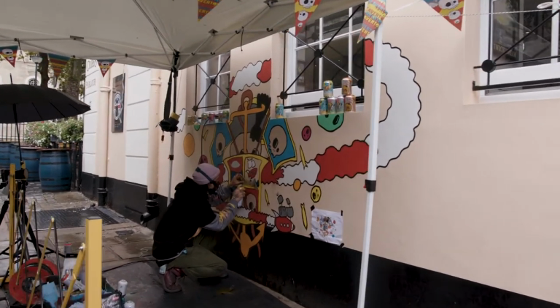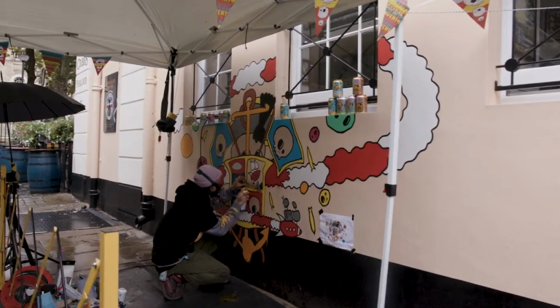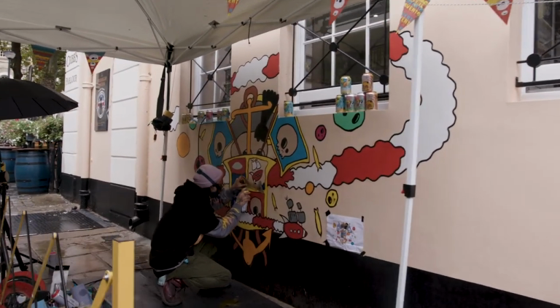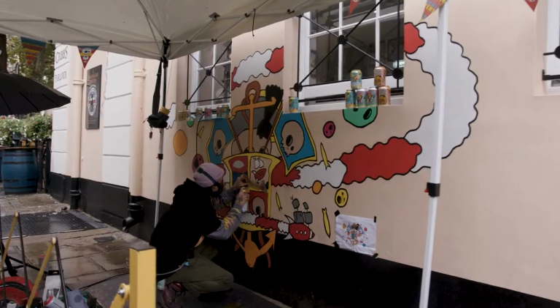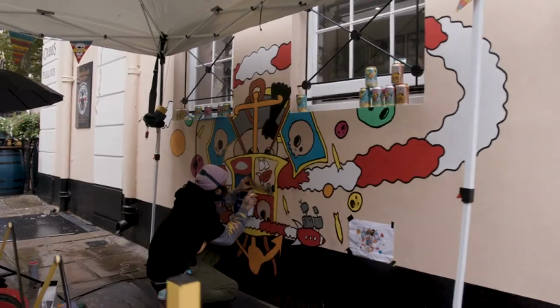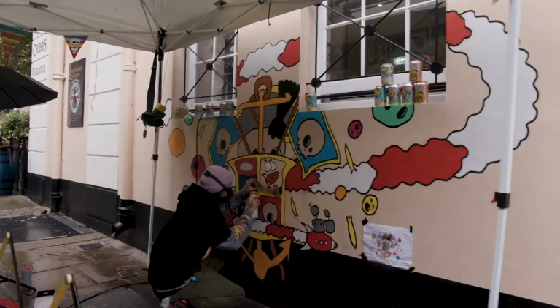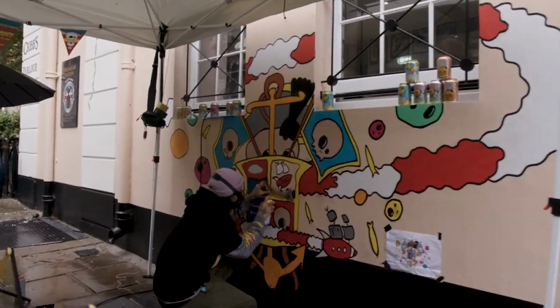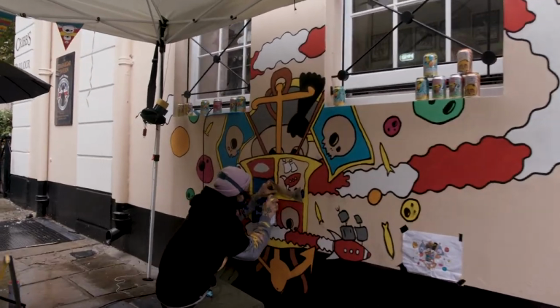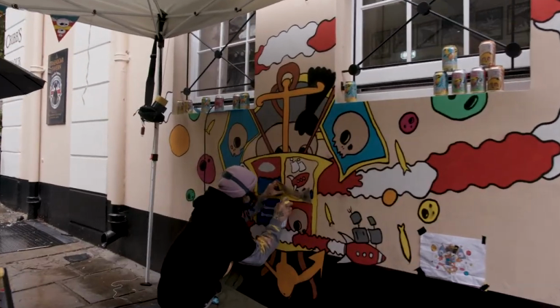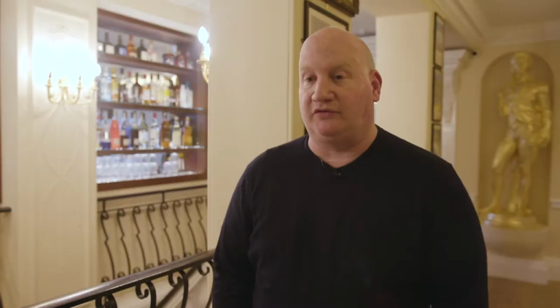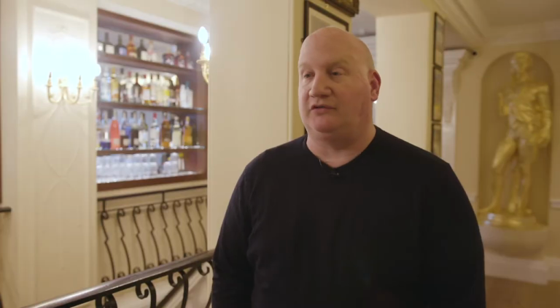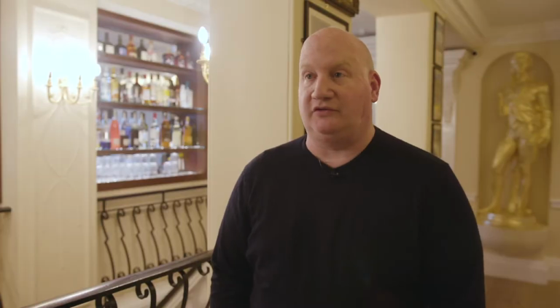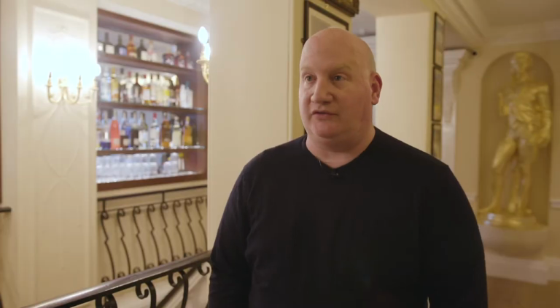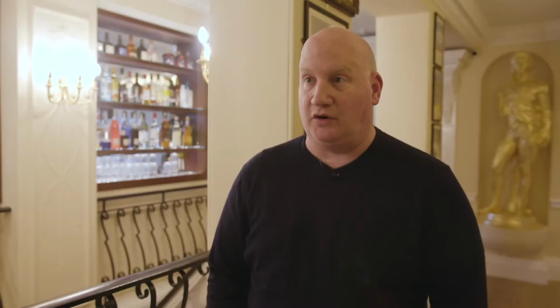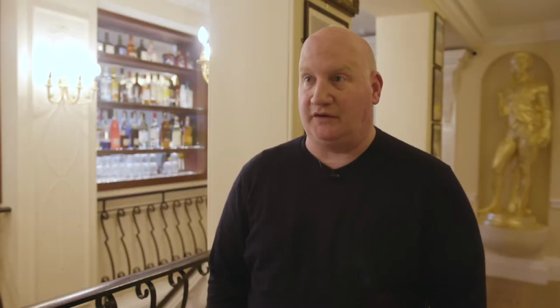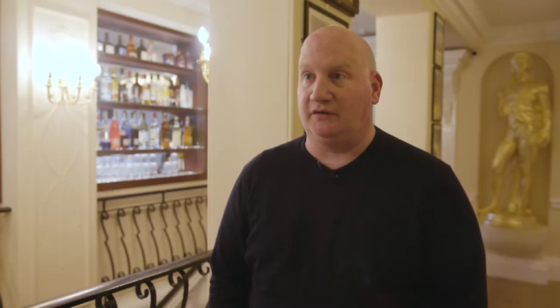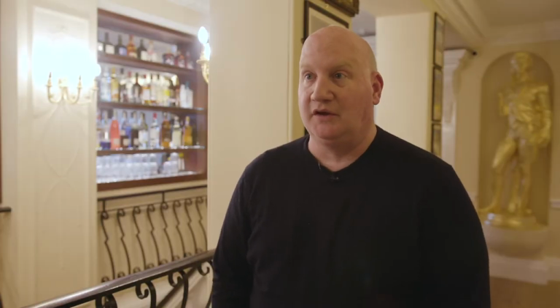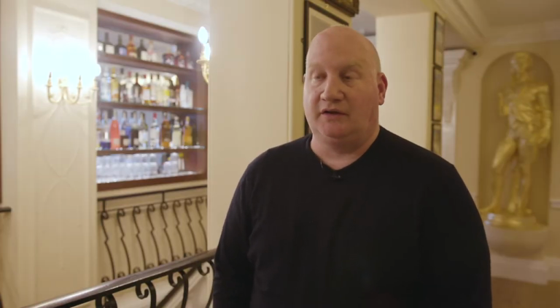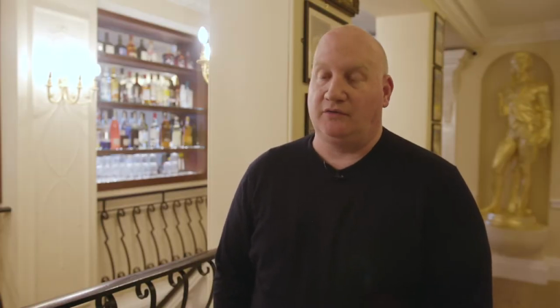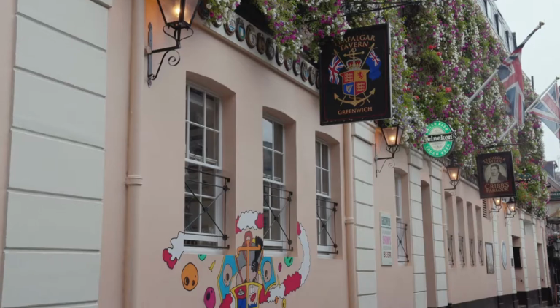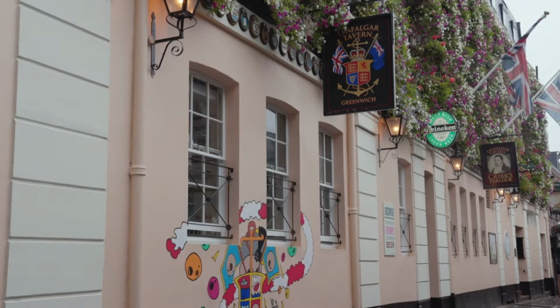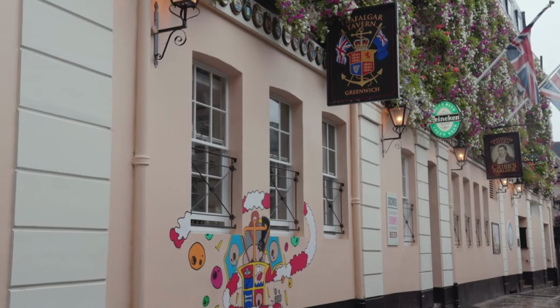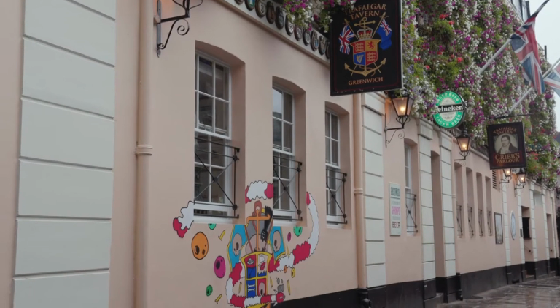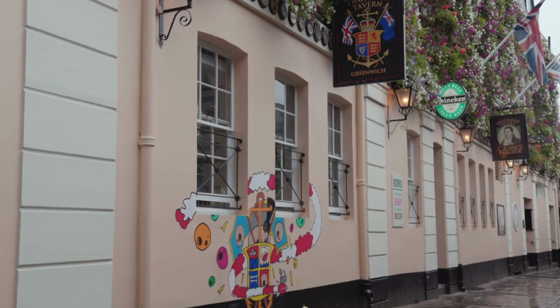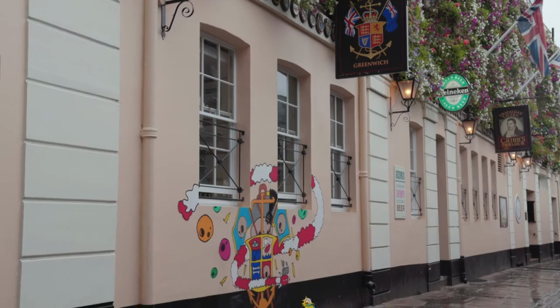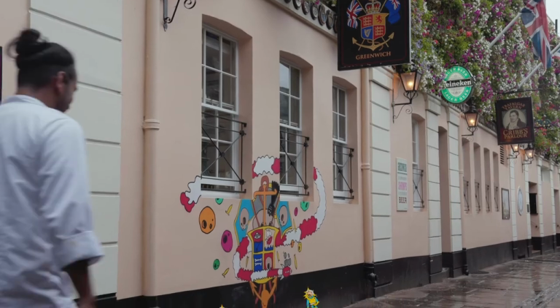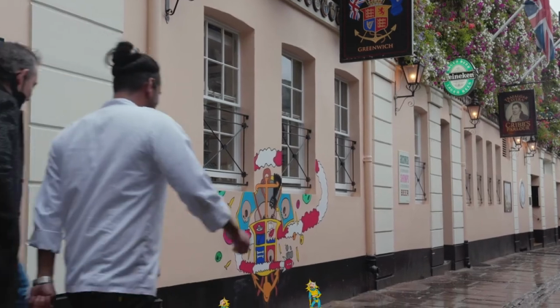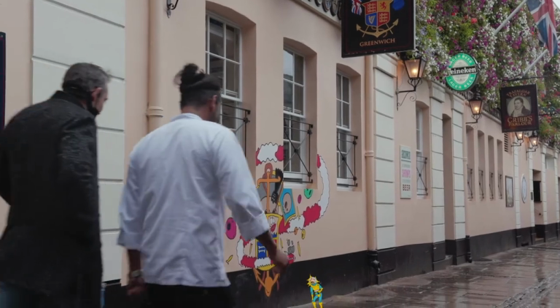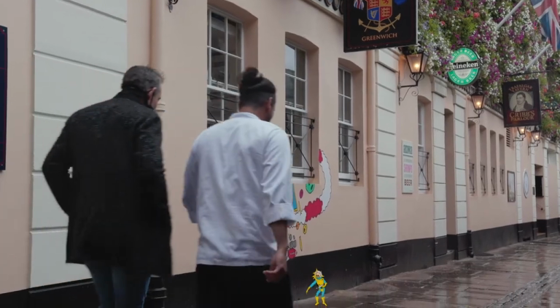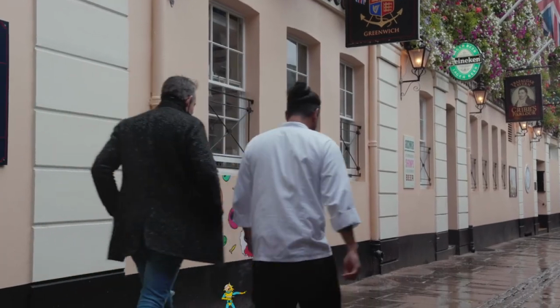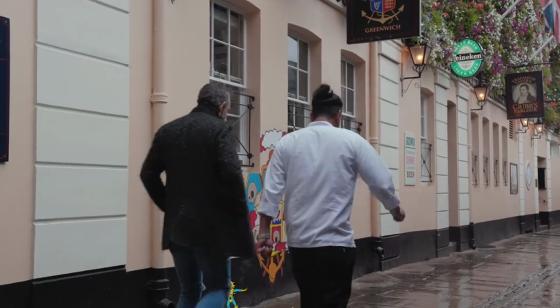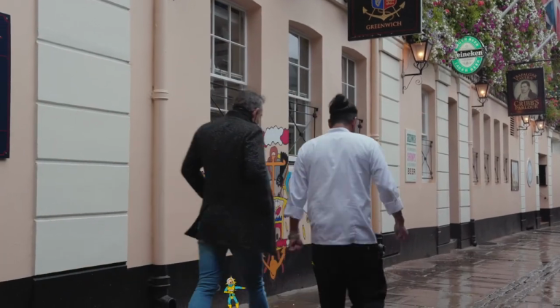We do some stand-up comedy. Most of those artists have no work right now, so whatever we can do to help — that's good for them and it's good for us.